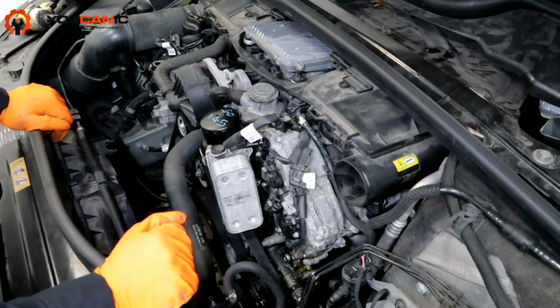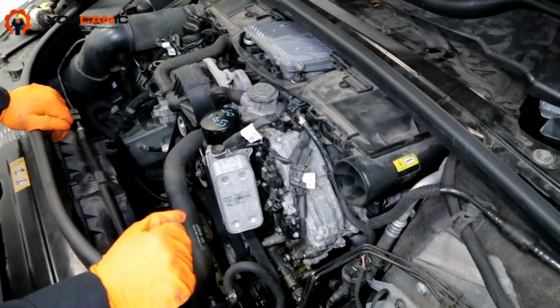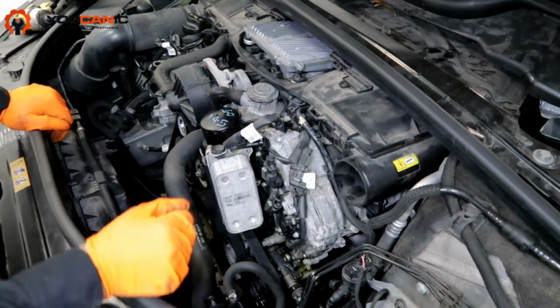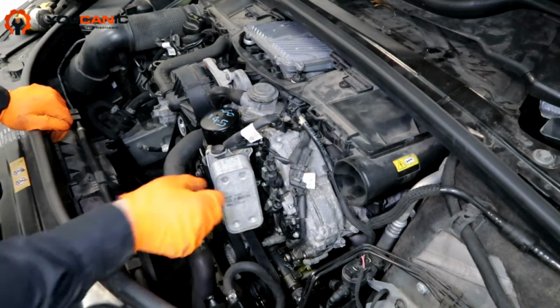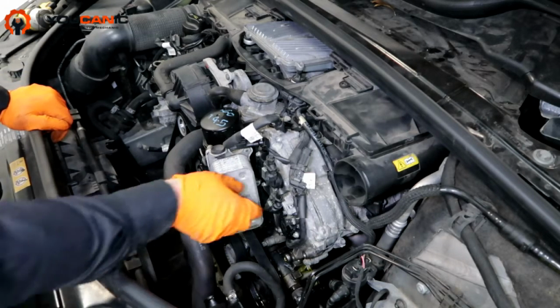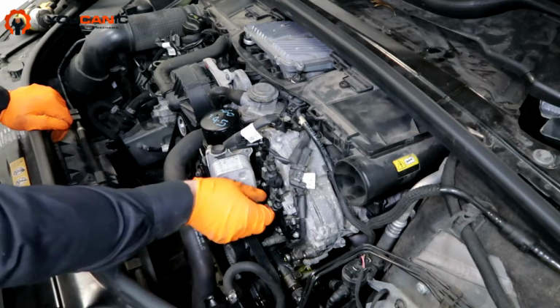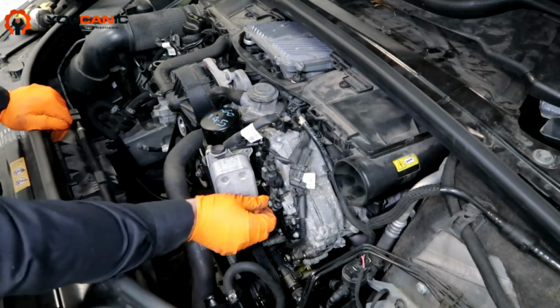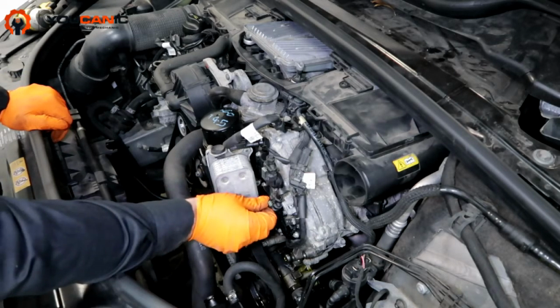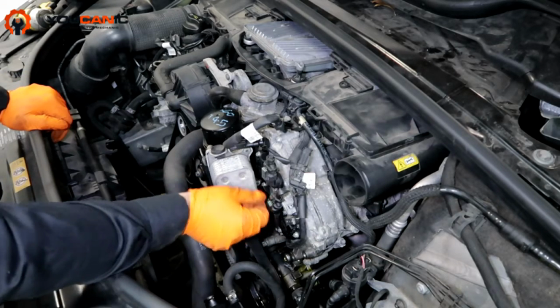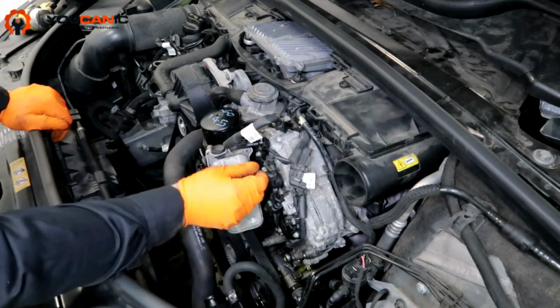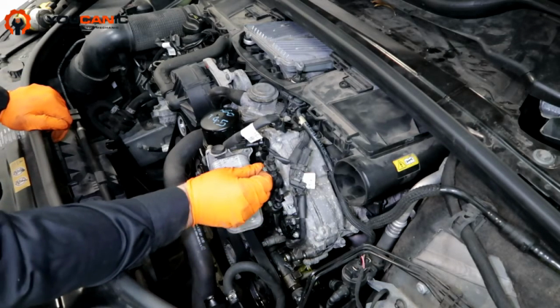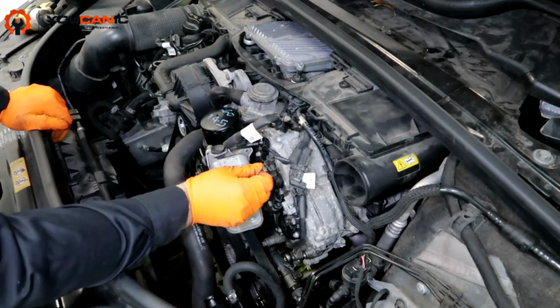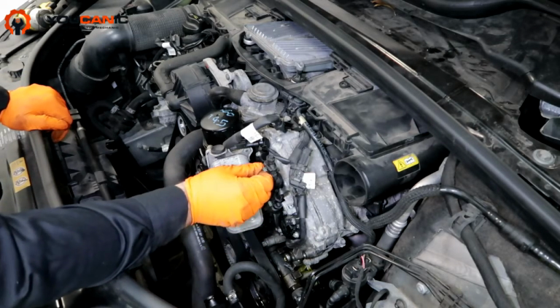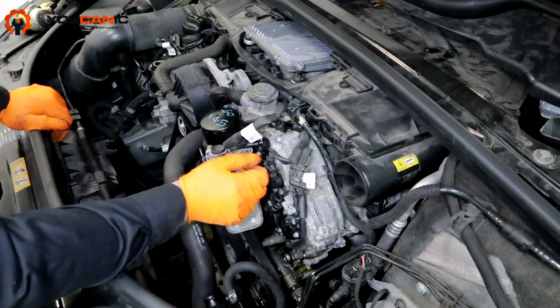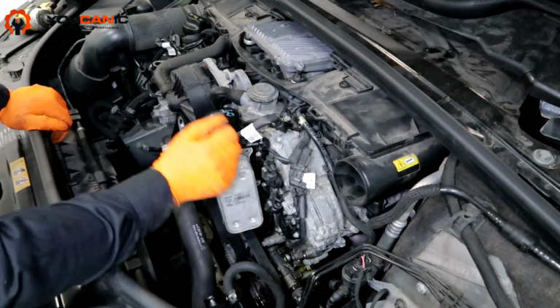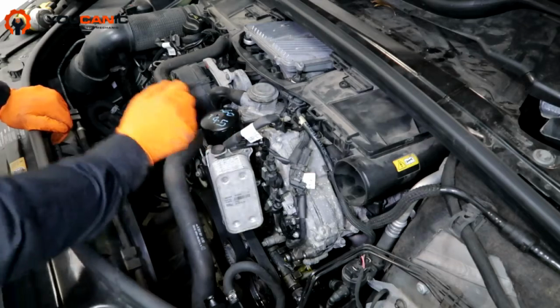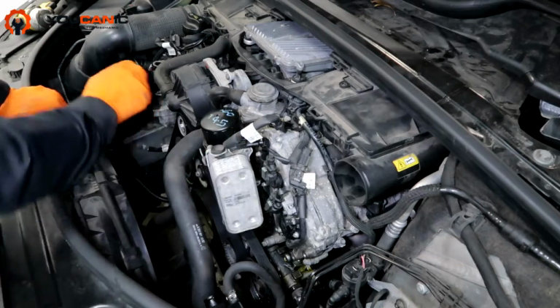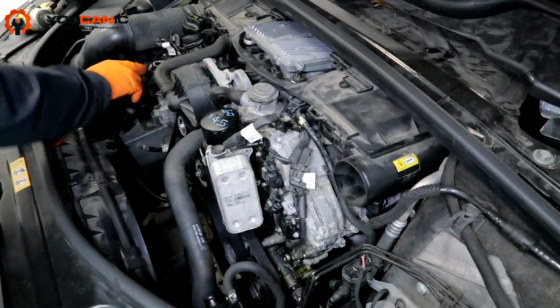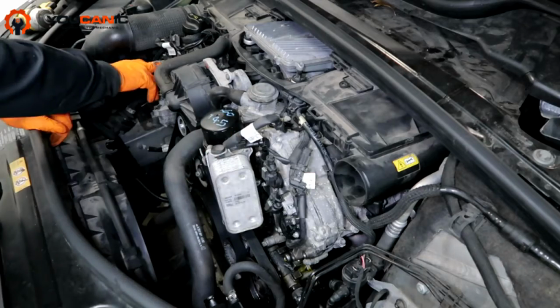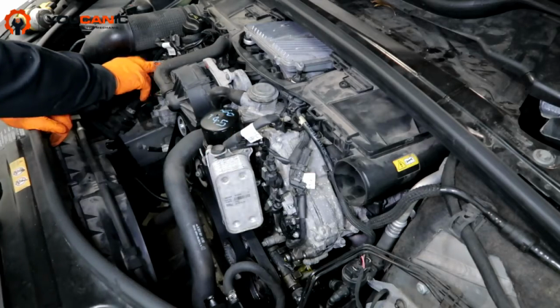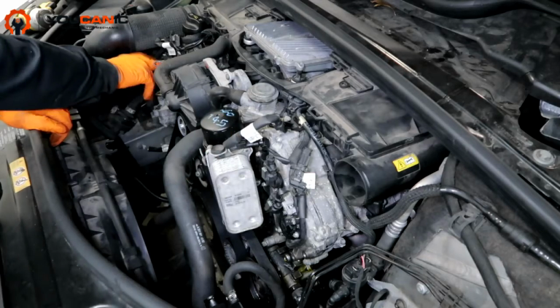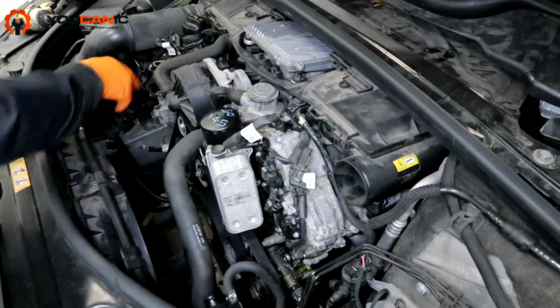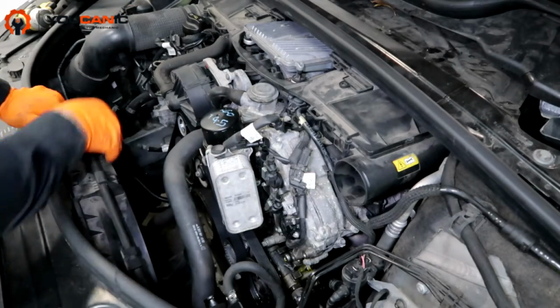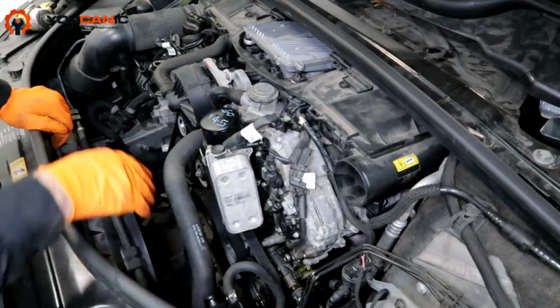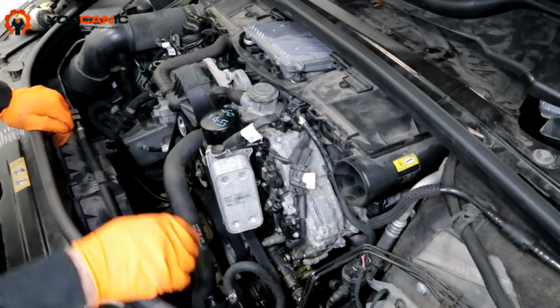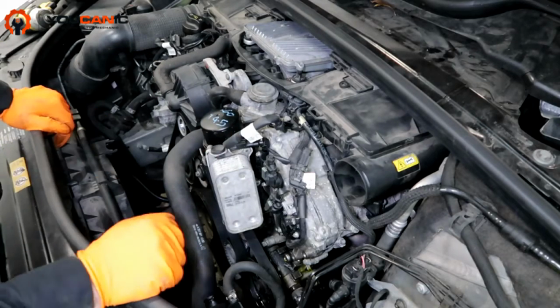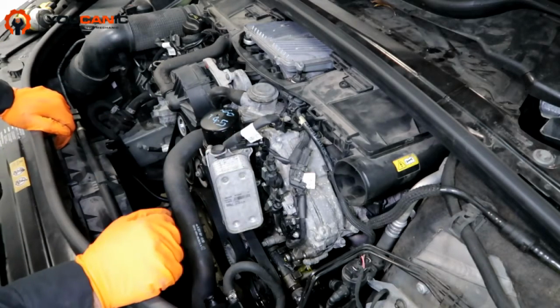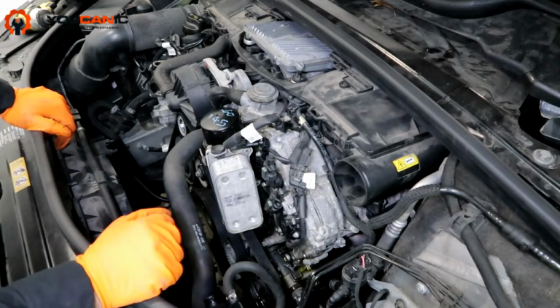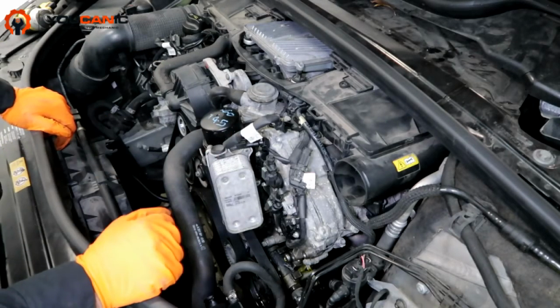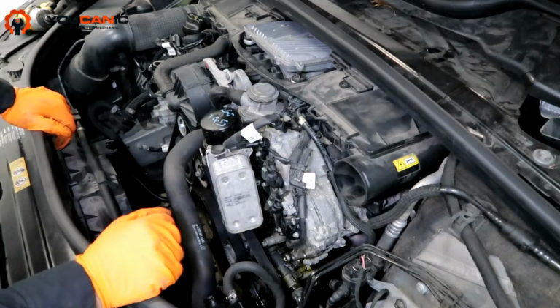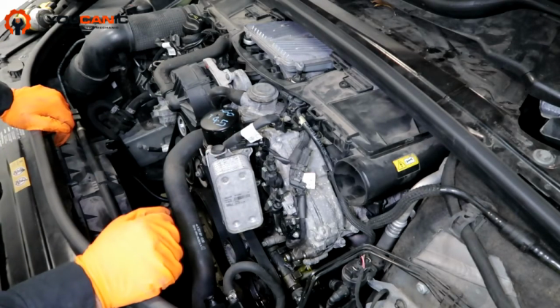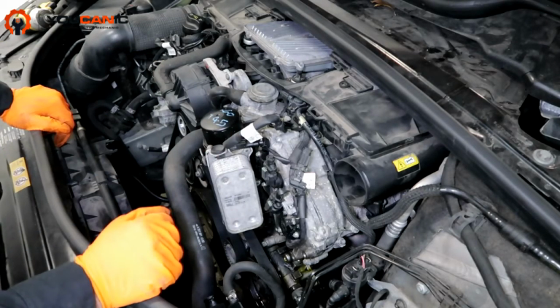Then what we're going to do is remove the crankshaft position sensor over on that side — that's pretty easy.